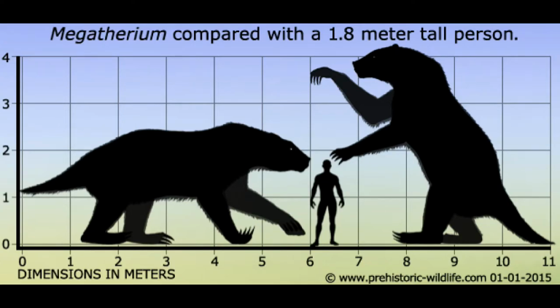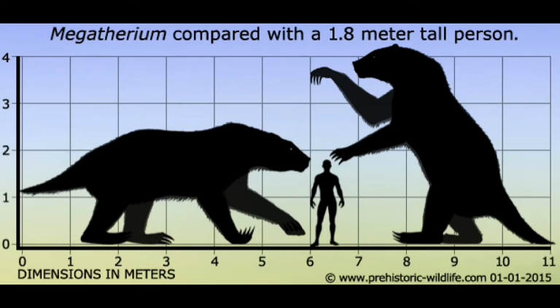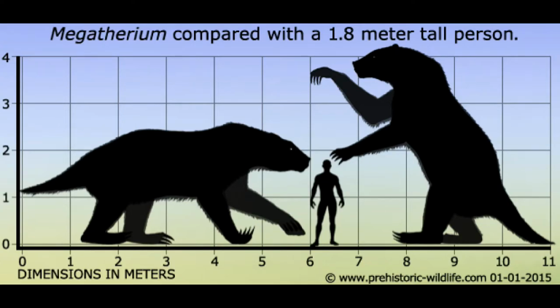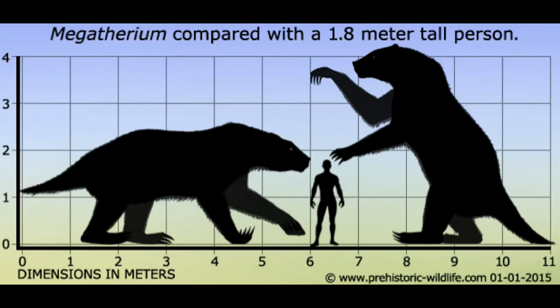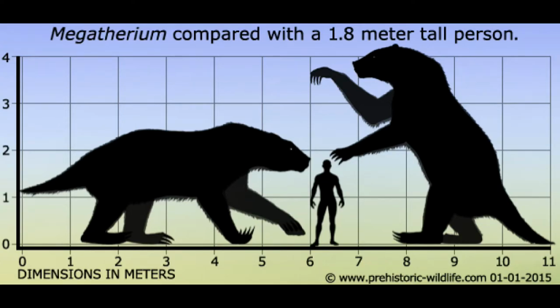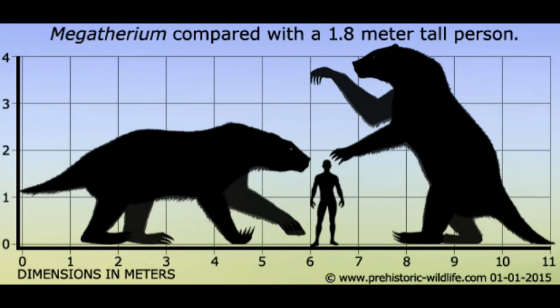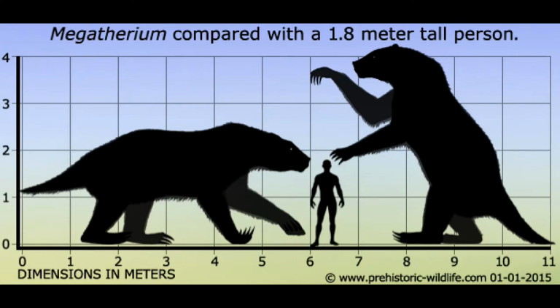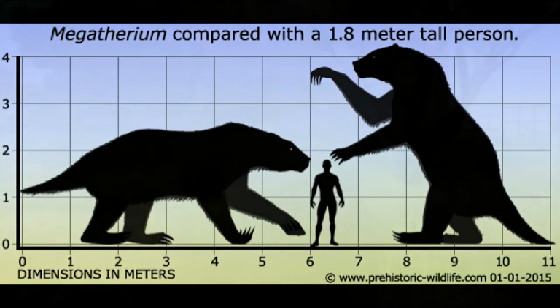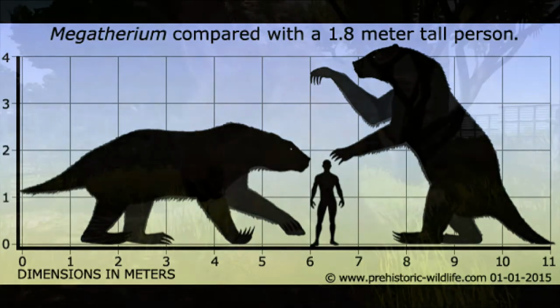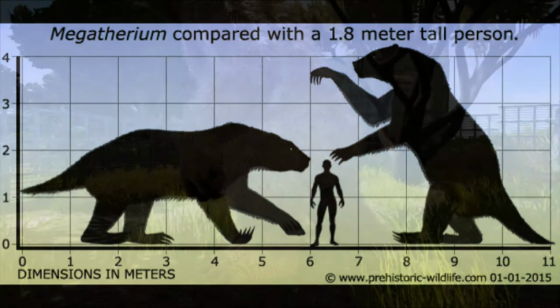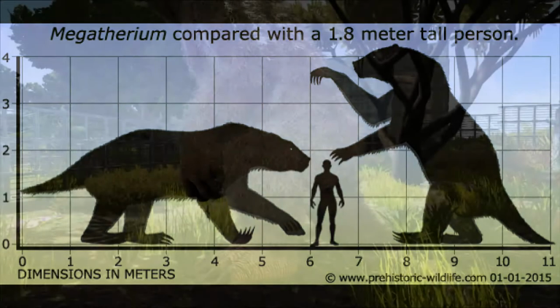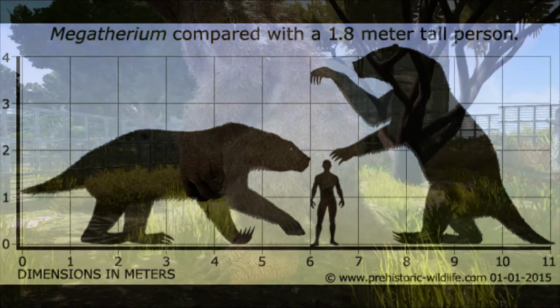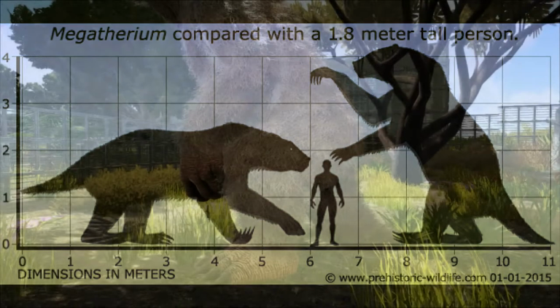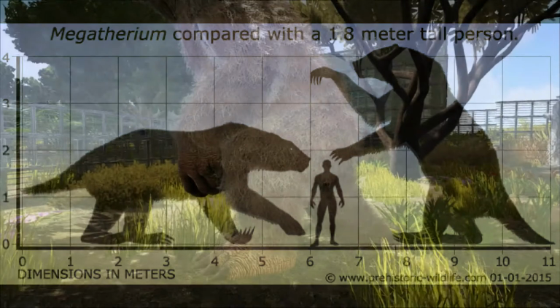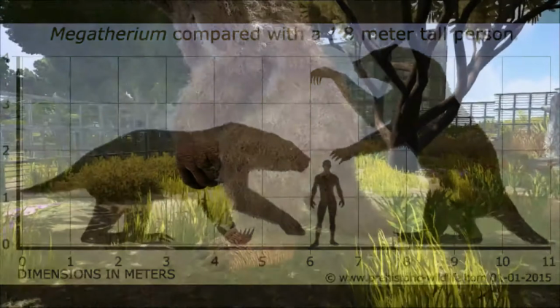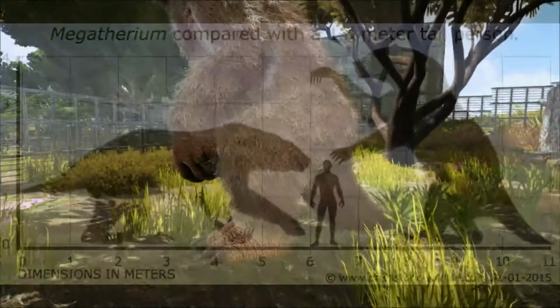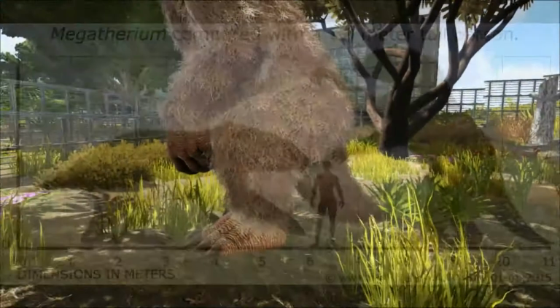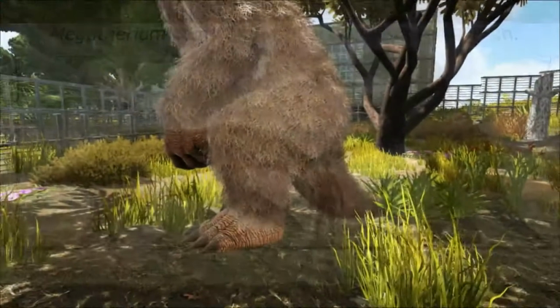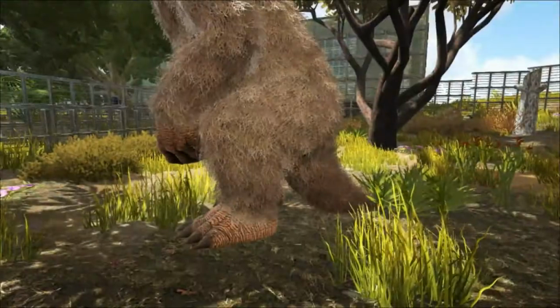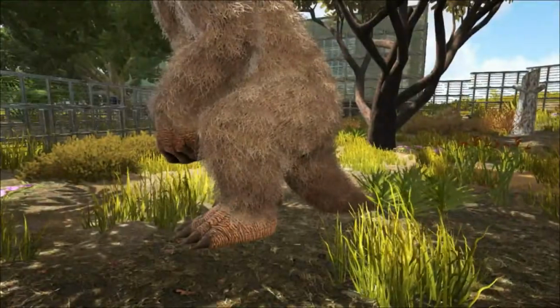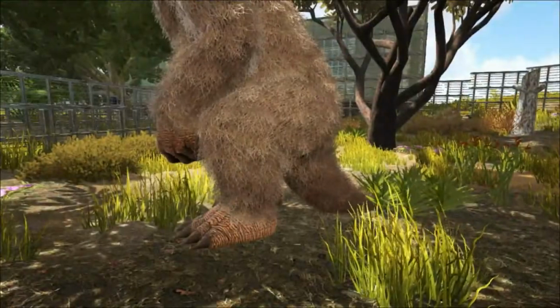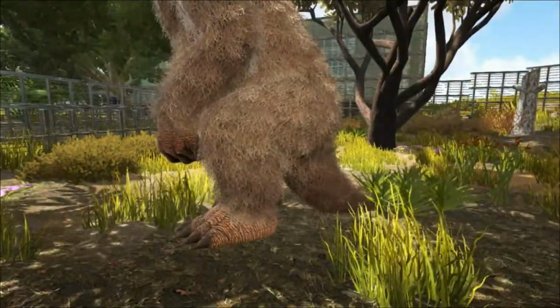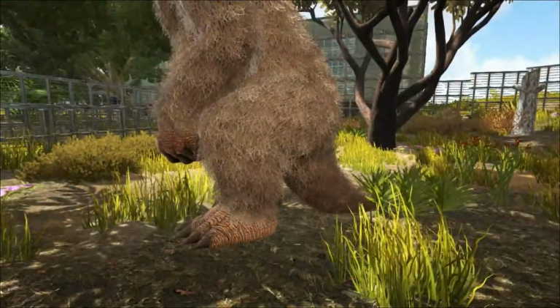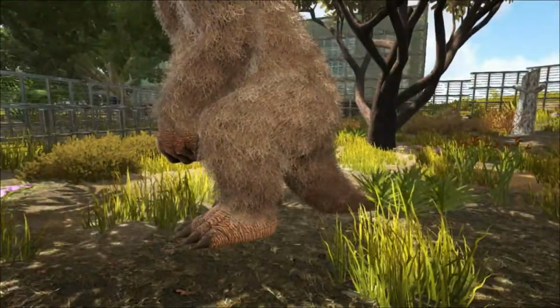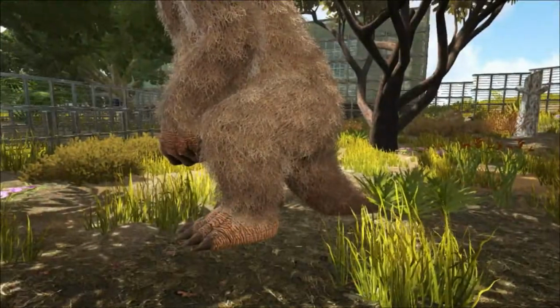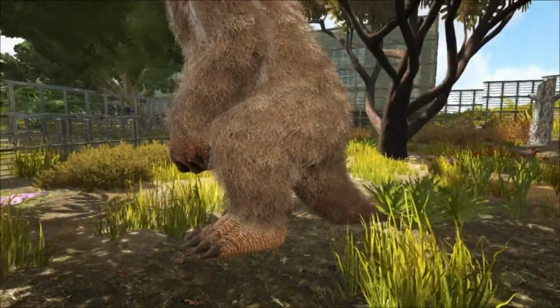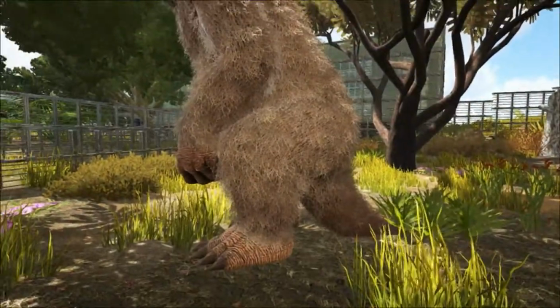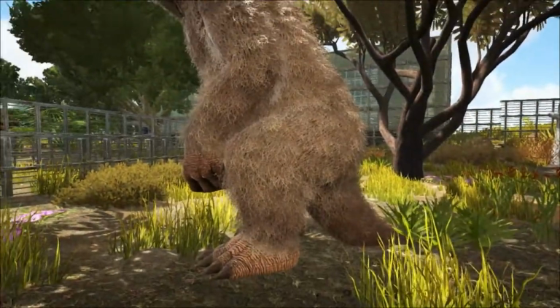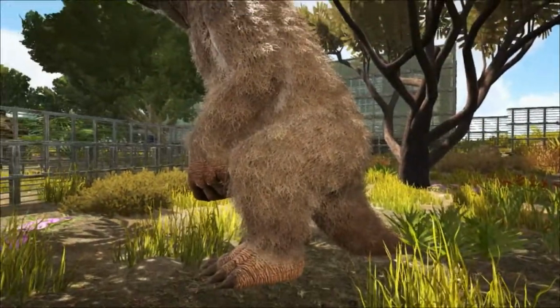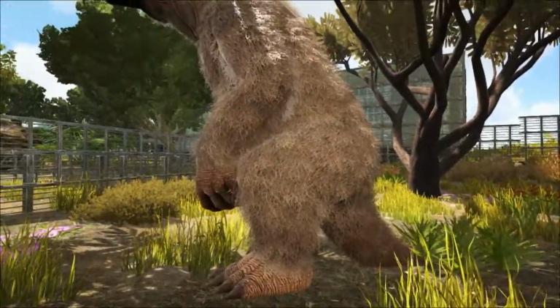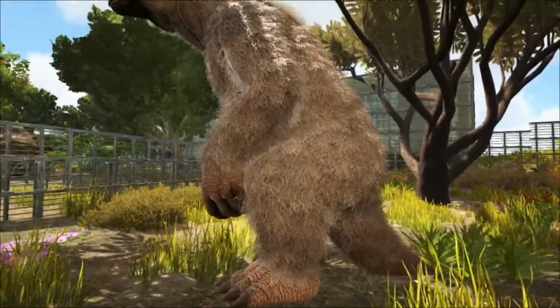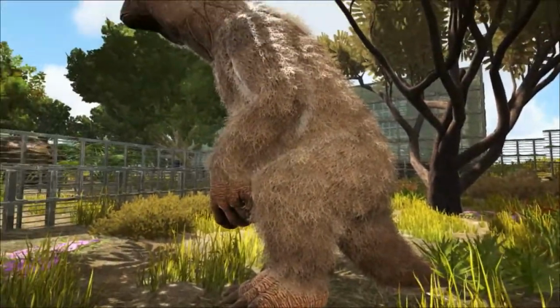It was the largest known ground sloth, and during the time that it lived, only the woolly mammoths would have been bigger.